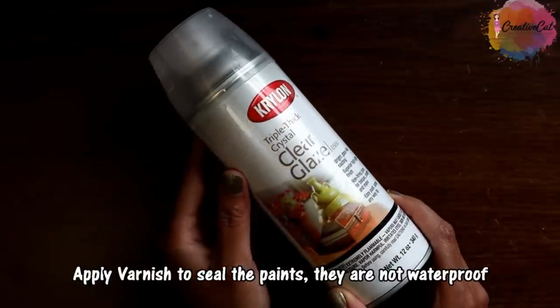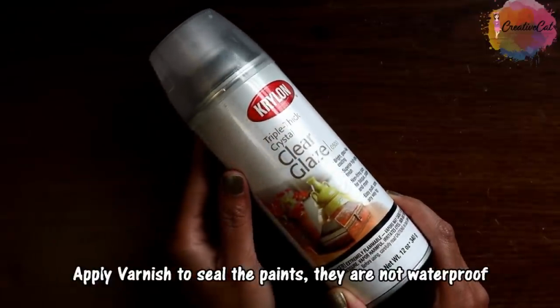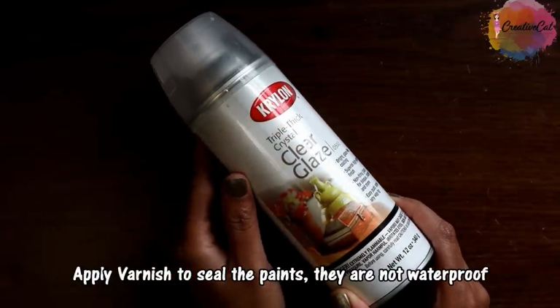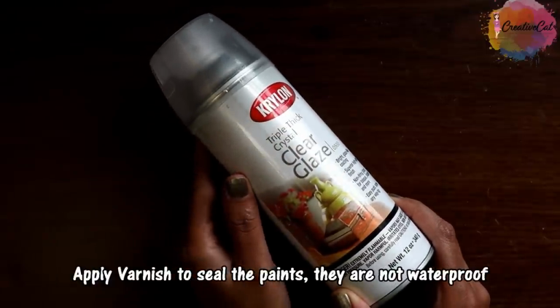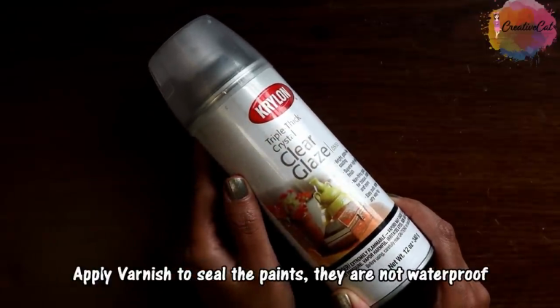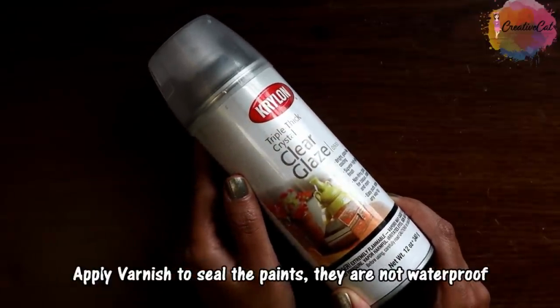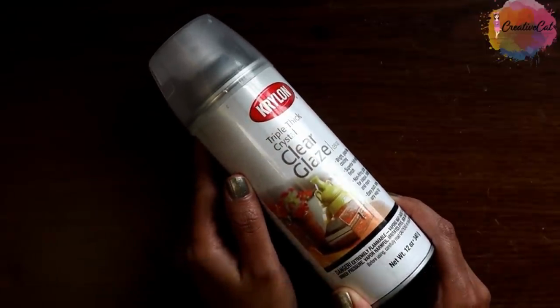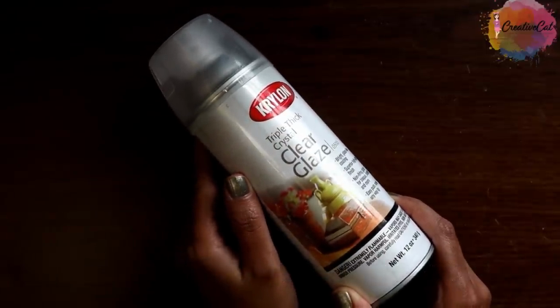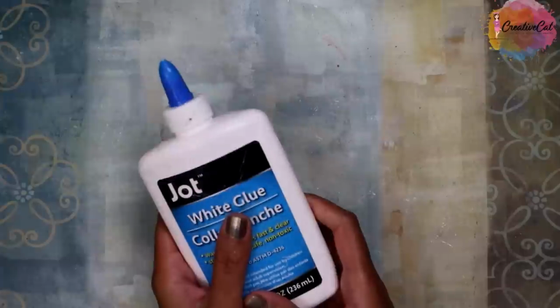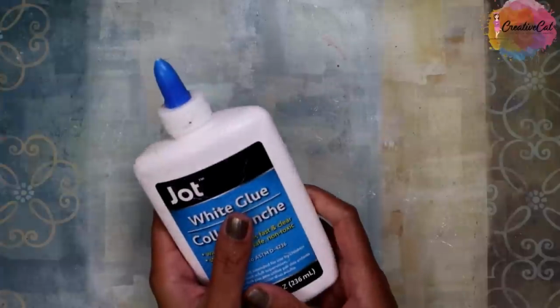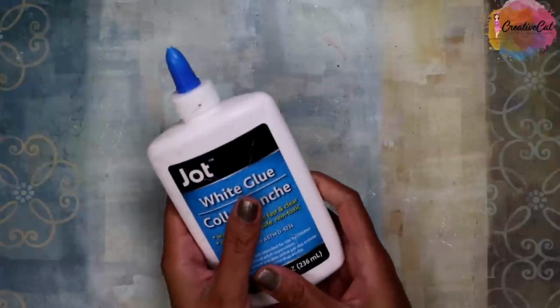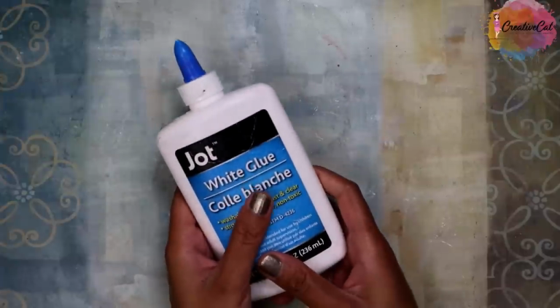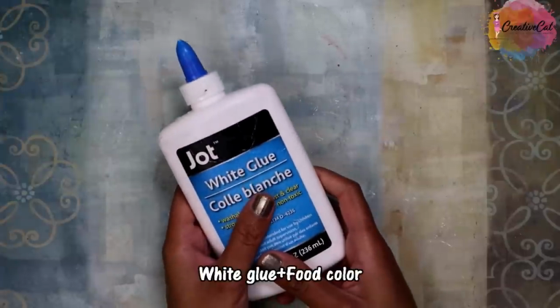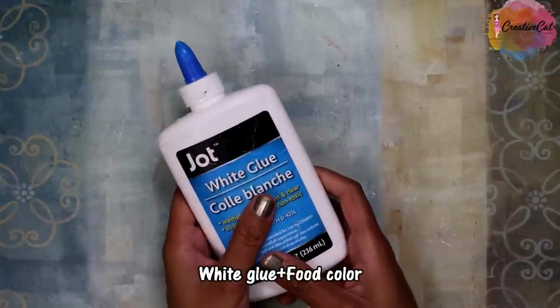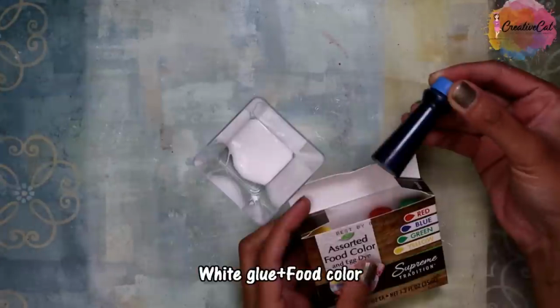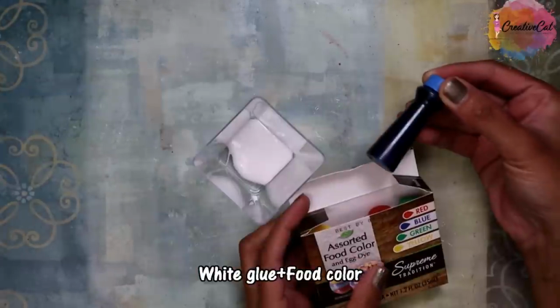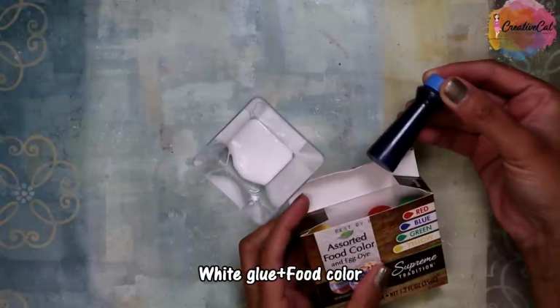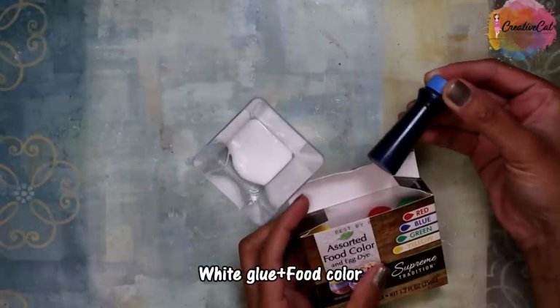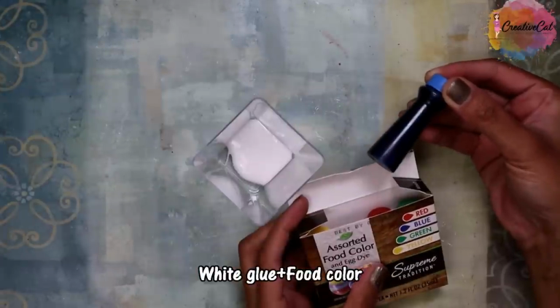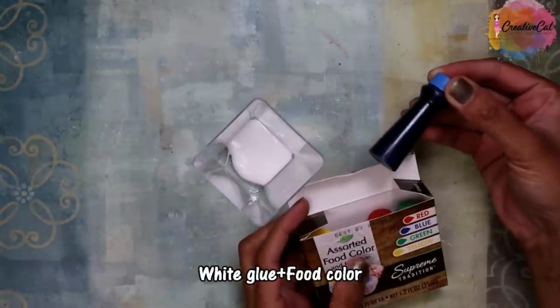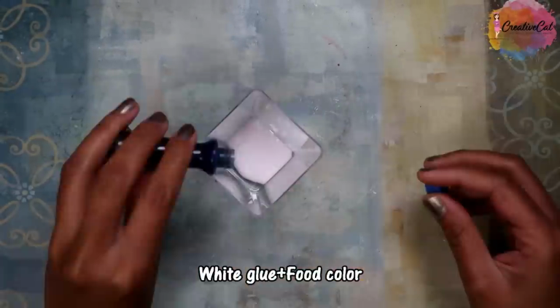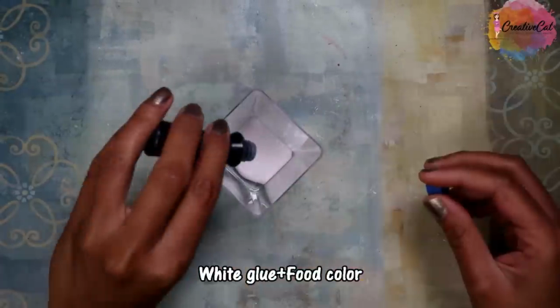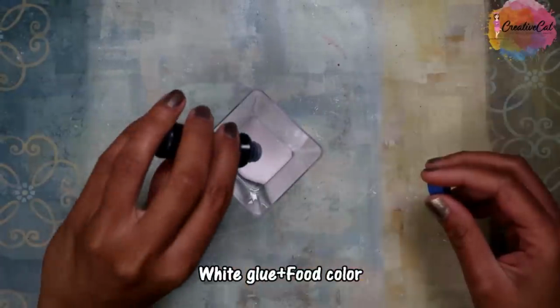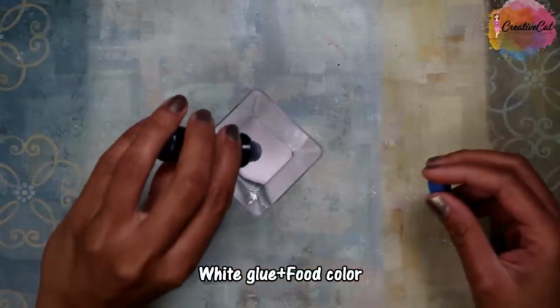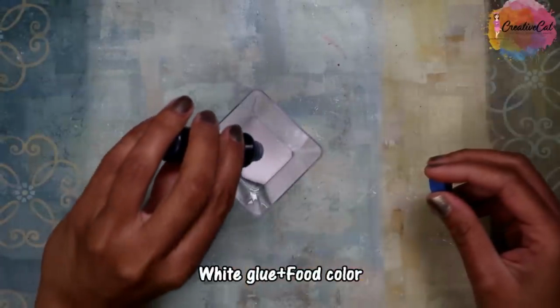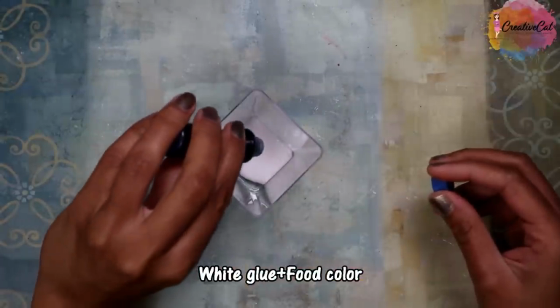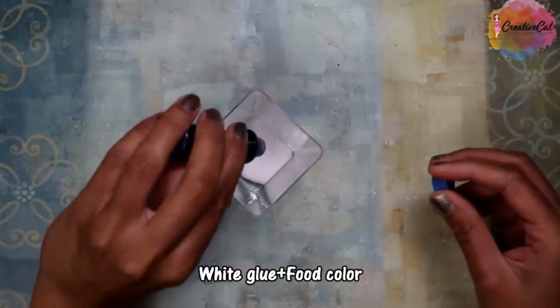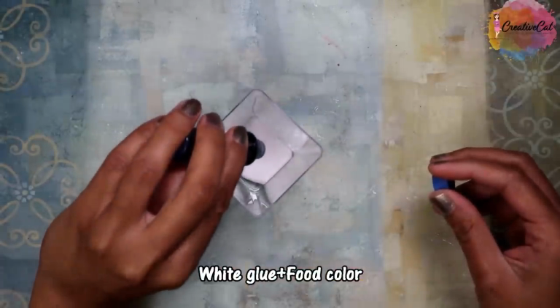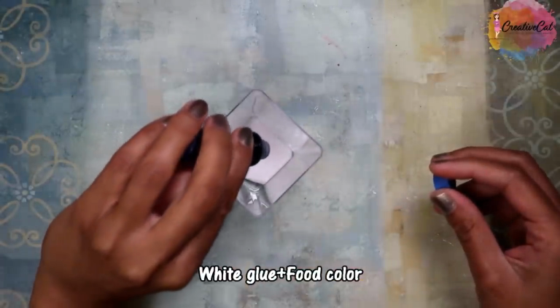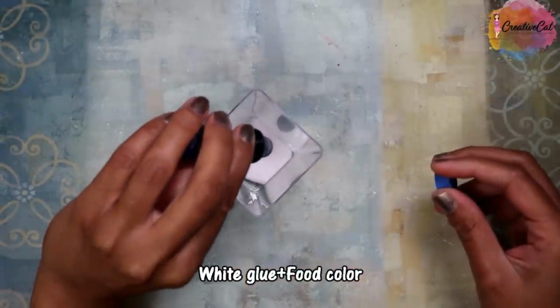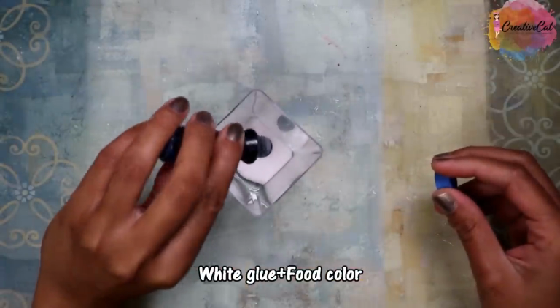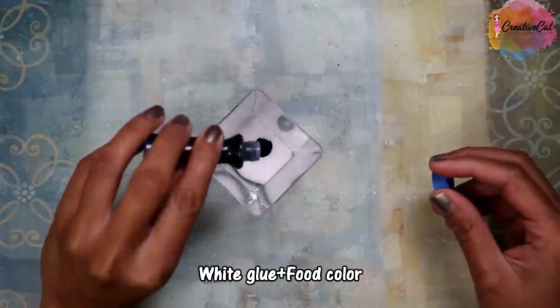I recommend you to apply varnish on it to seal the paints, as they are not waterproof. You can also use white glue with the same food color for a different effect.